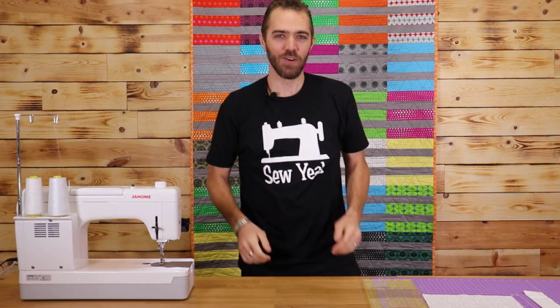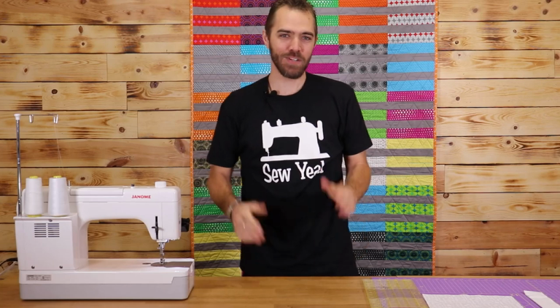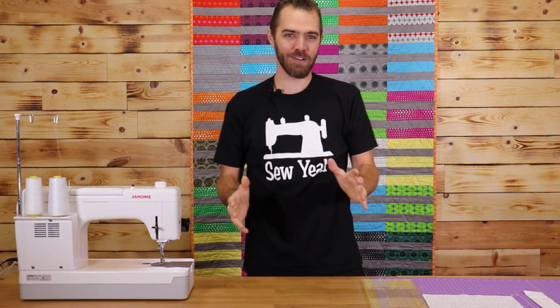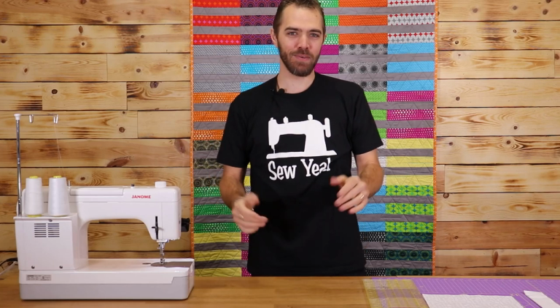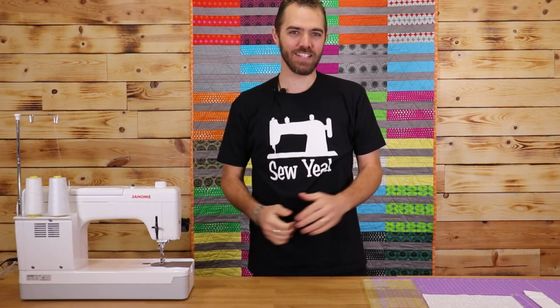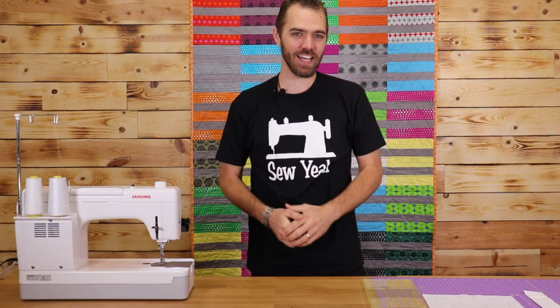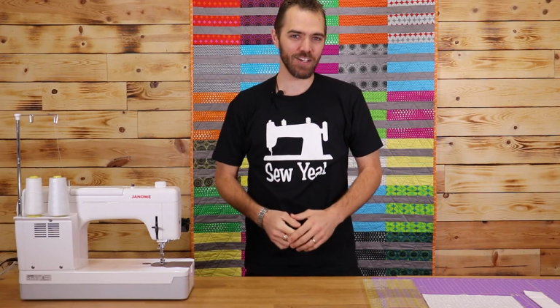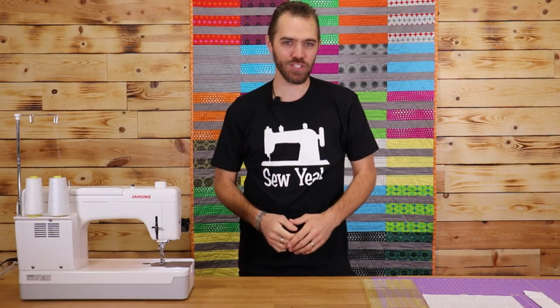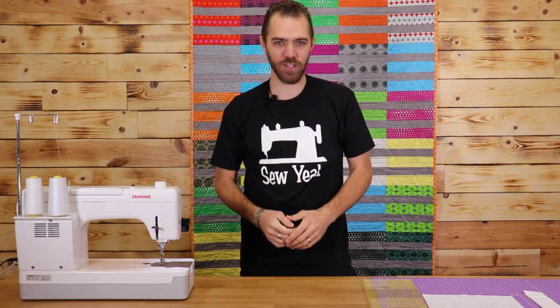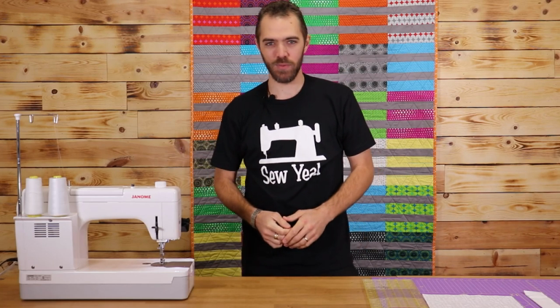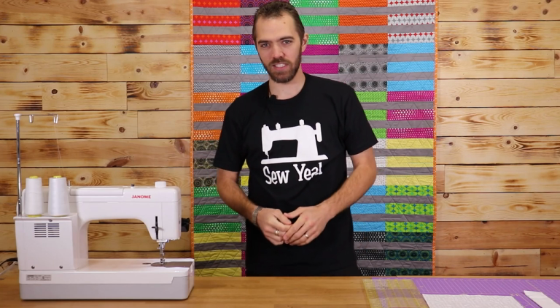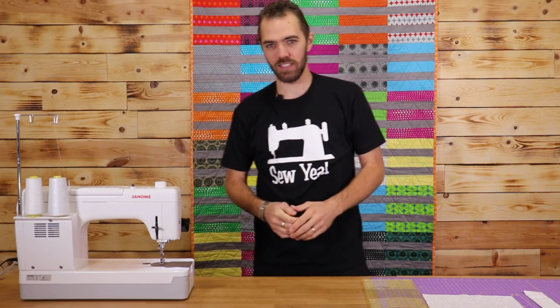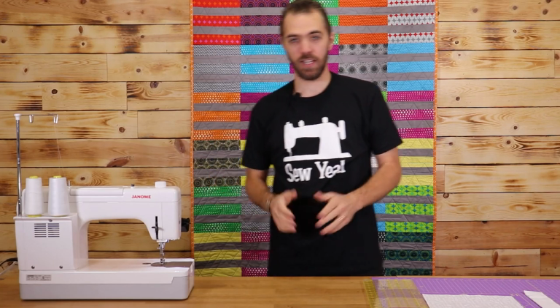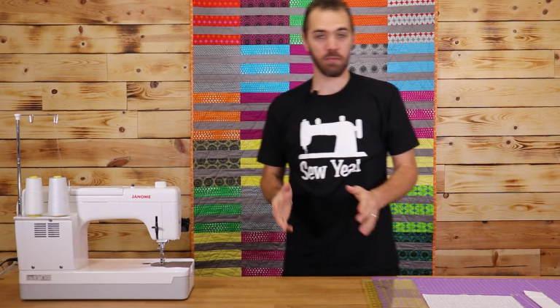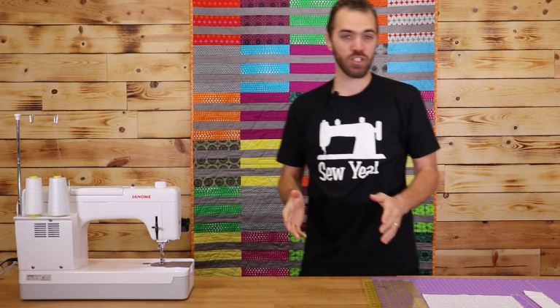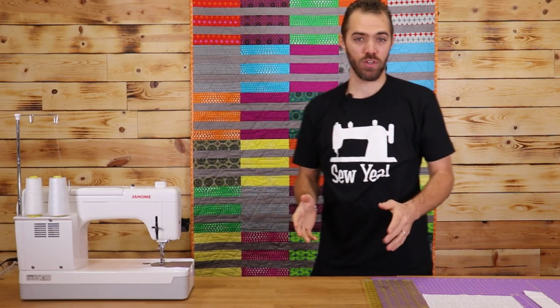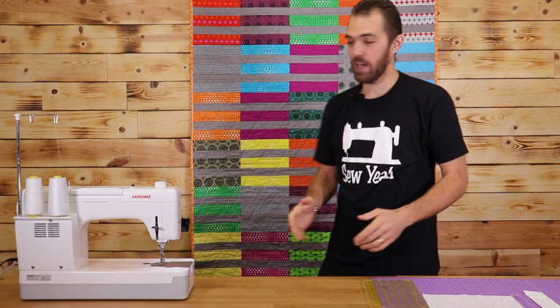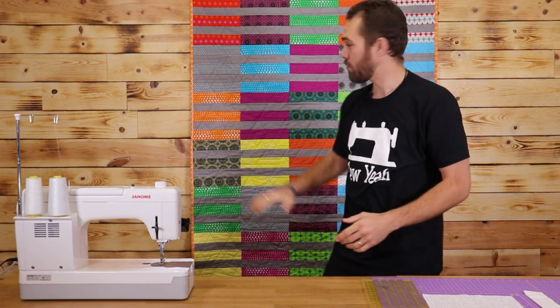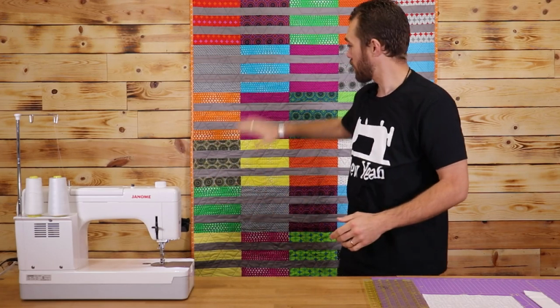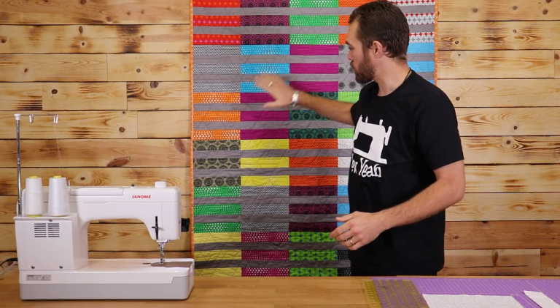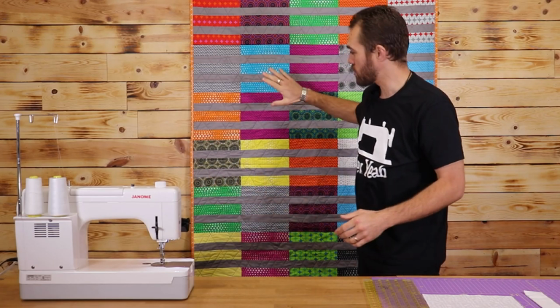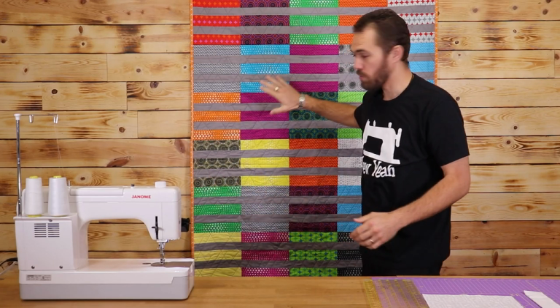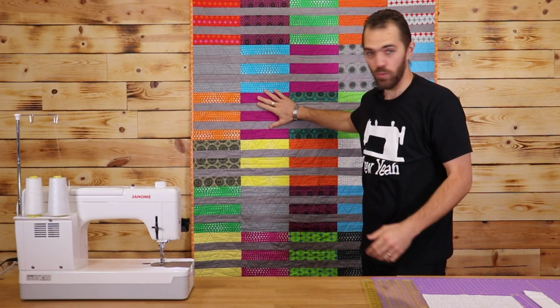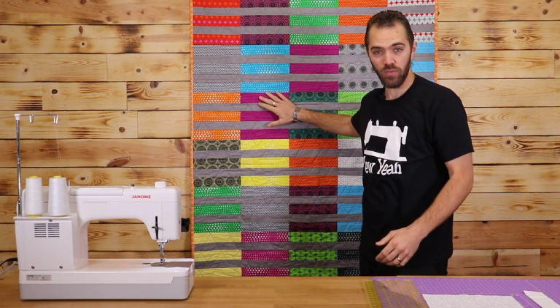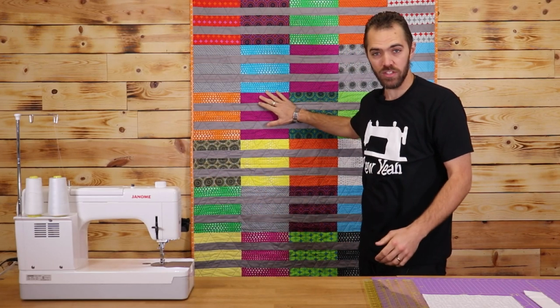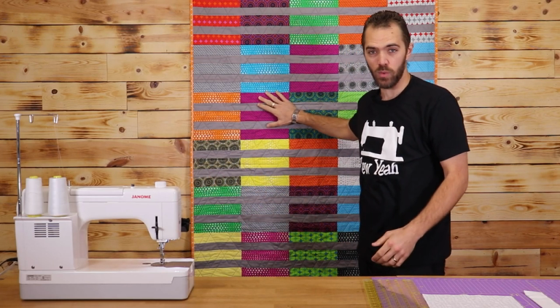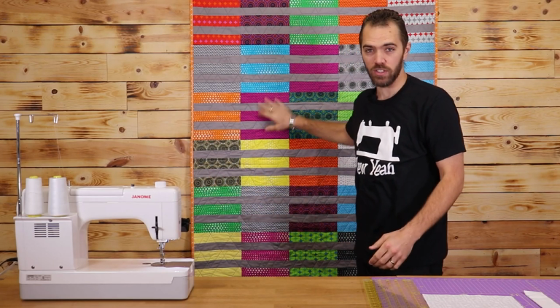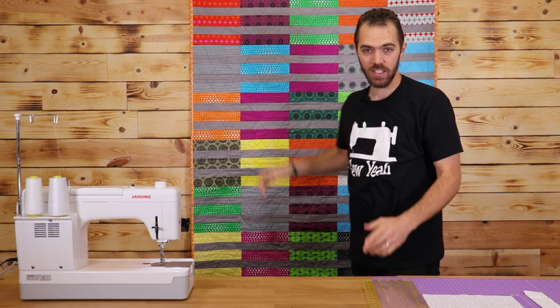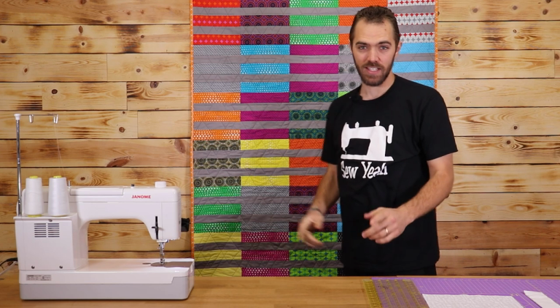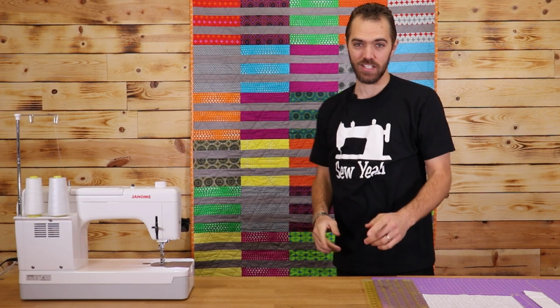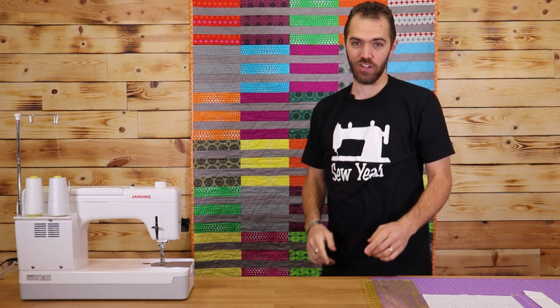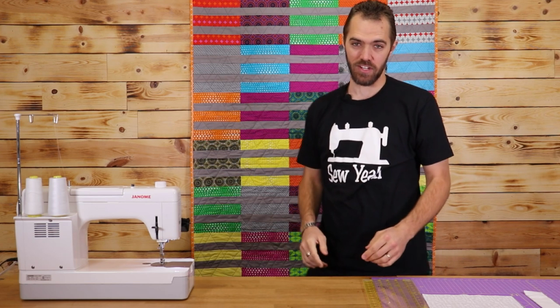What's up everybody? Zach here with Sew Yeah Quilting. Today I'm going to be showing you how to make this awesome rail fence quilt. Let's get started.